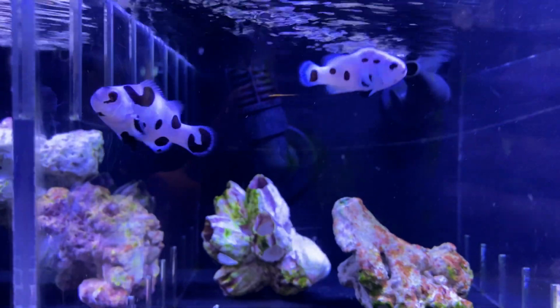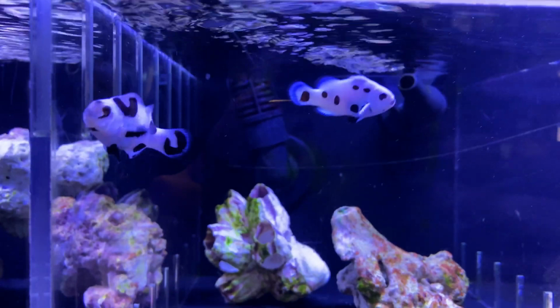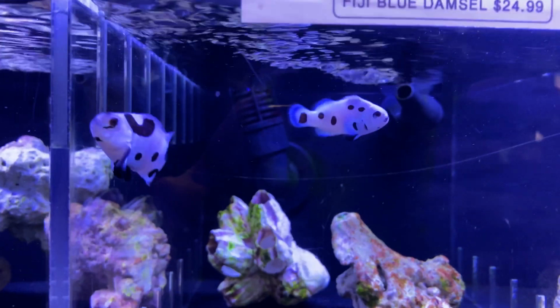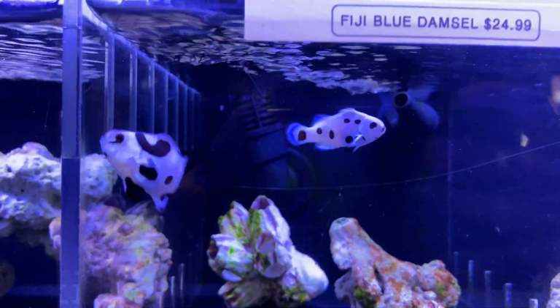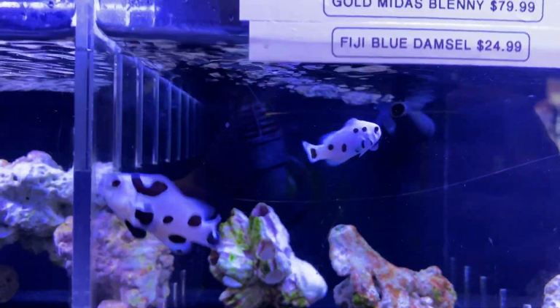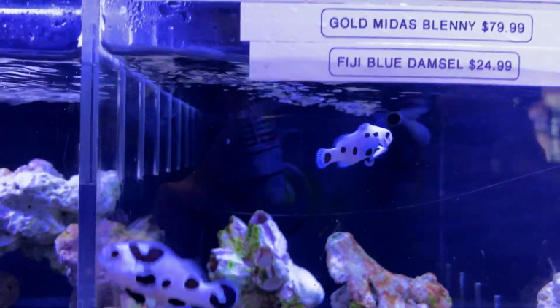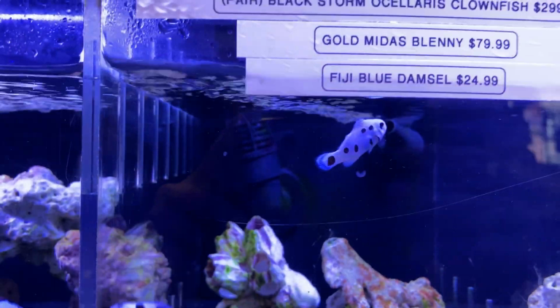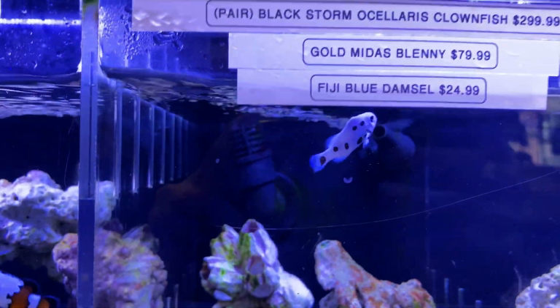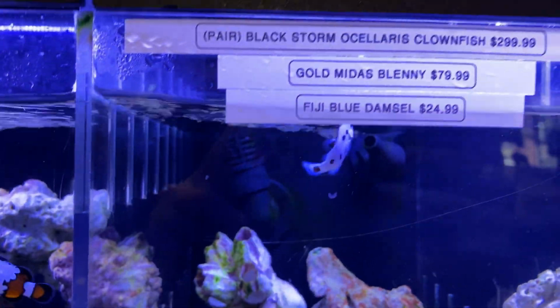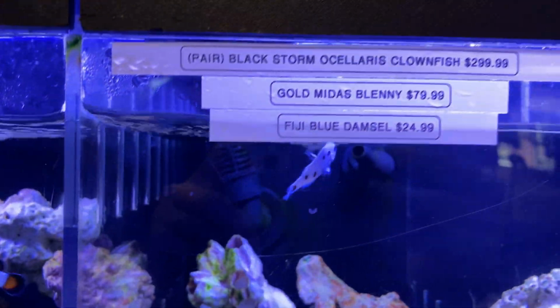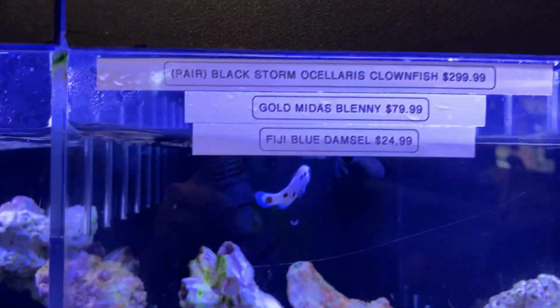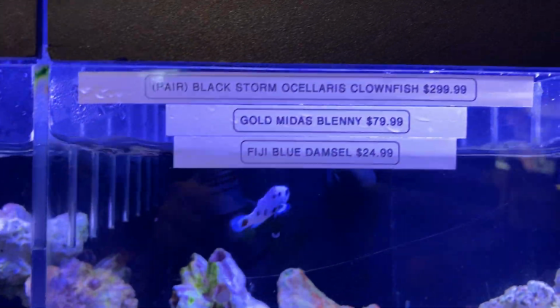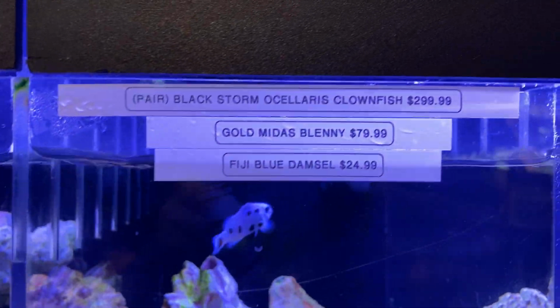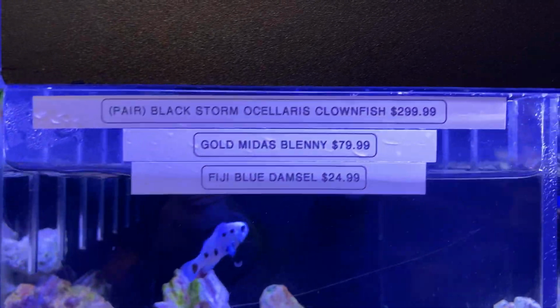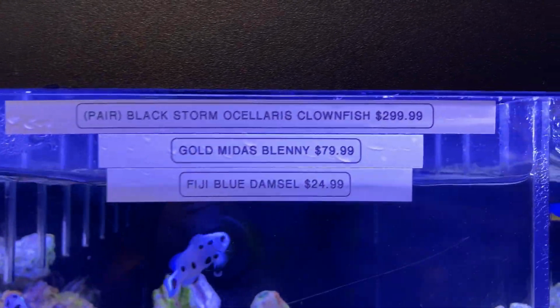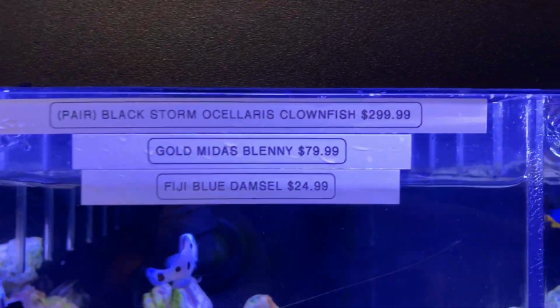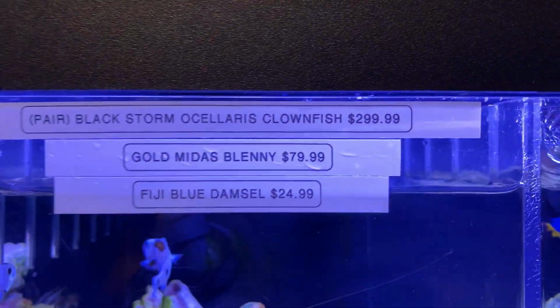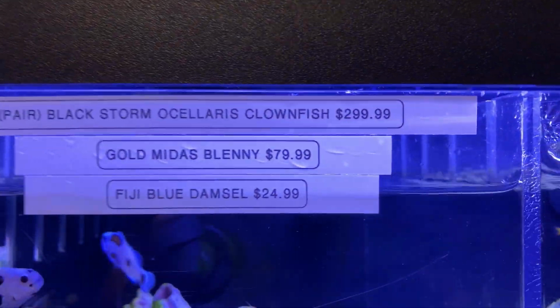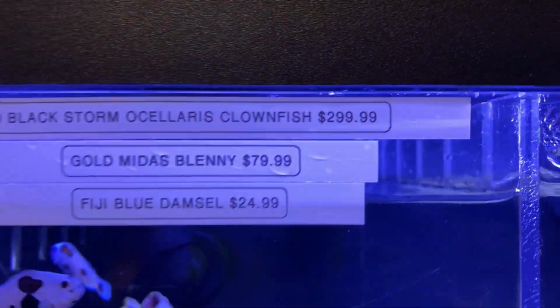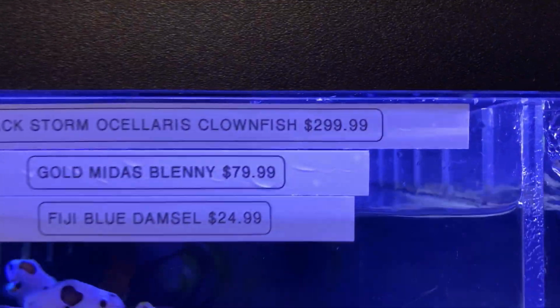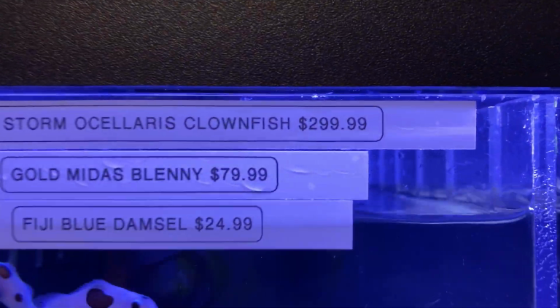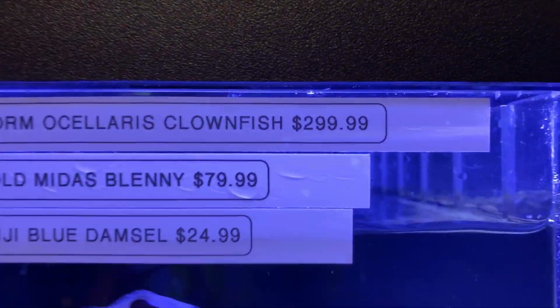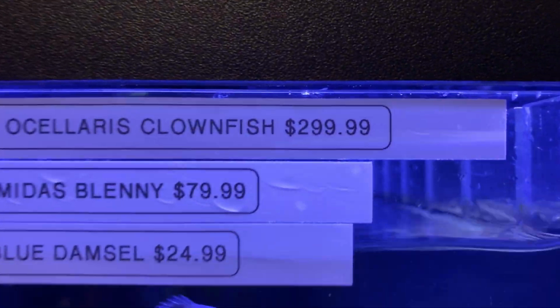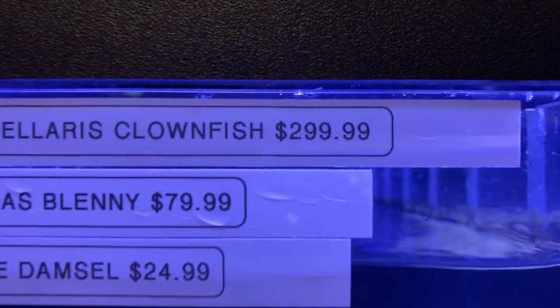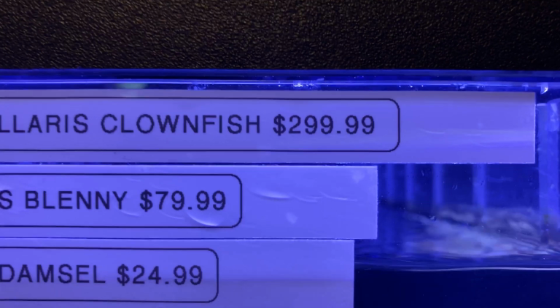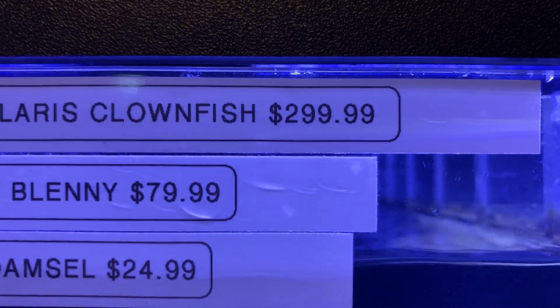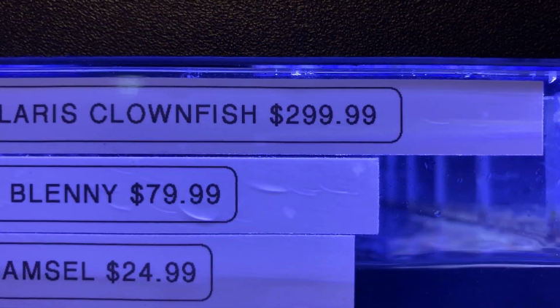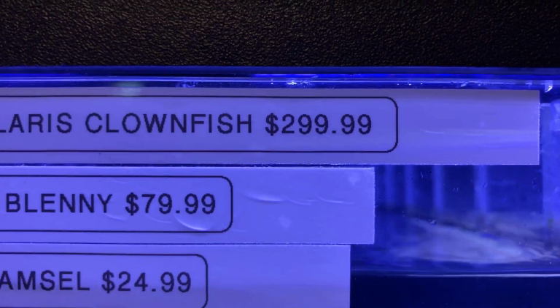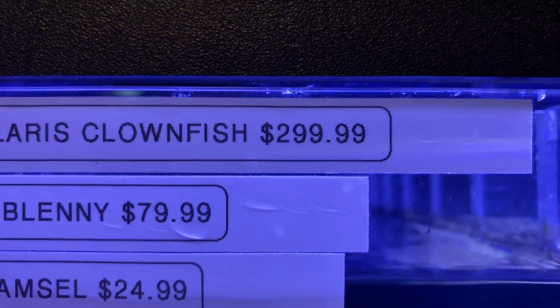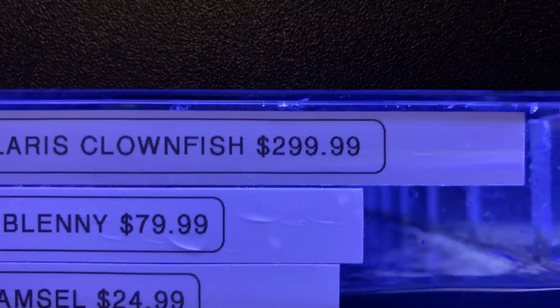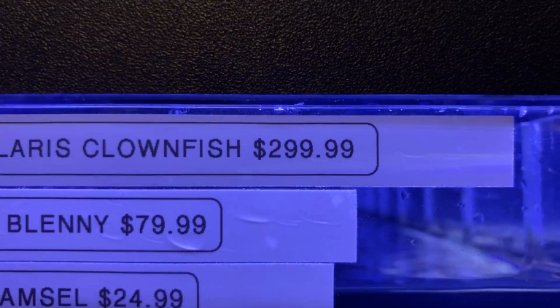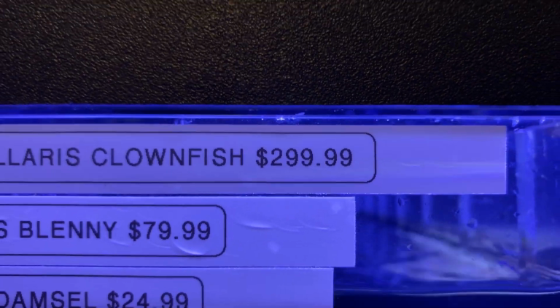Check out these Black Storm clownfish that are being sold for $300. Maybe someday, in a future tank.